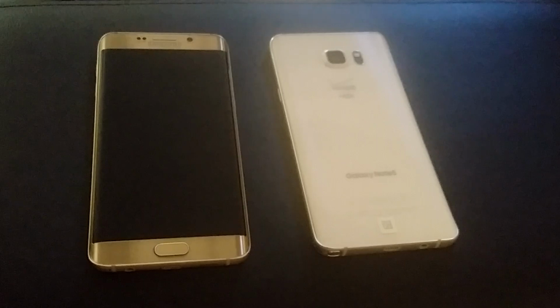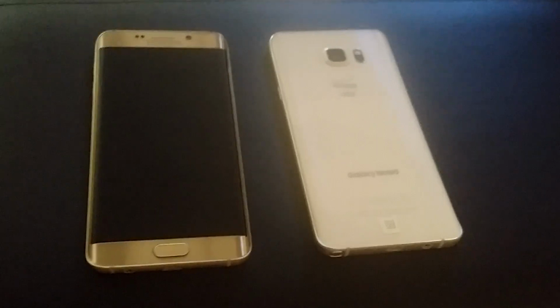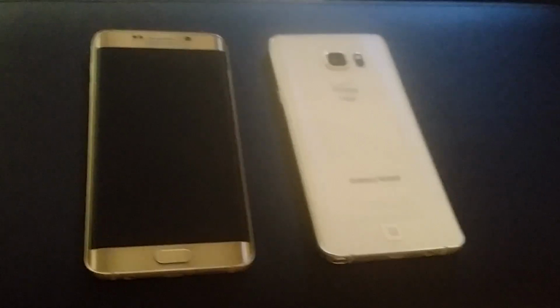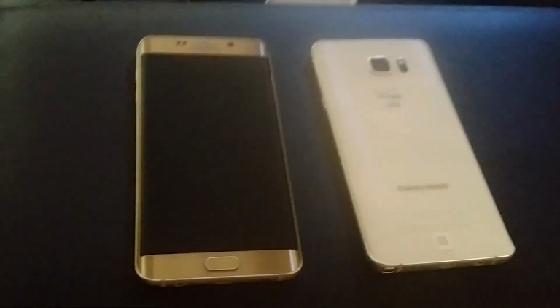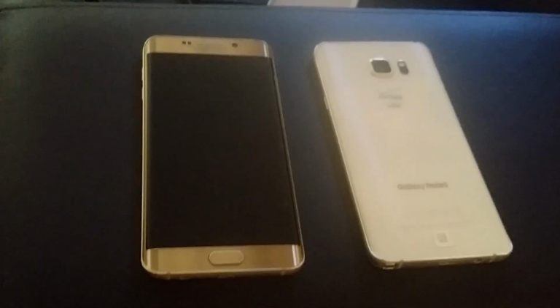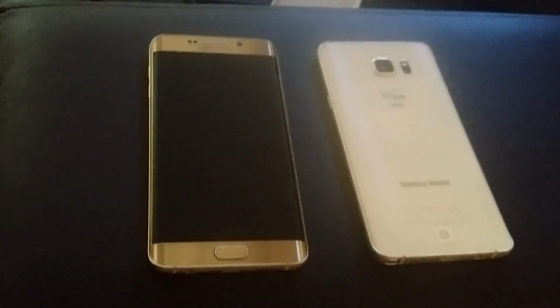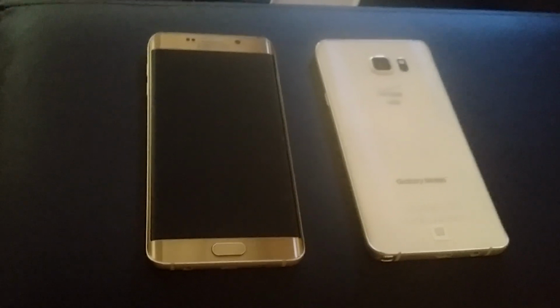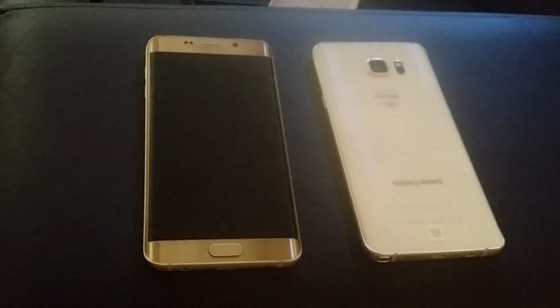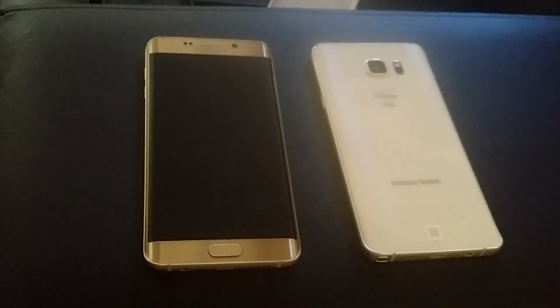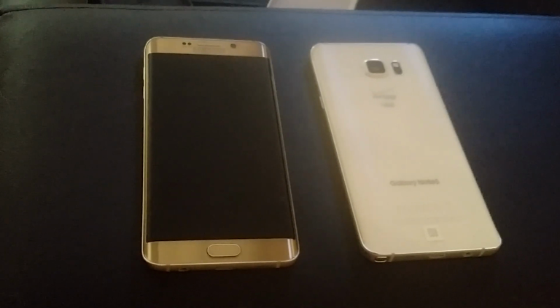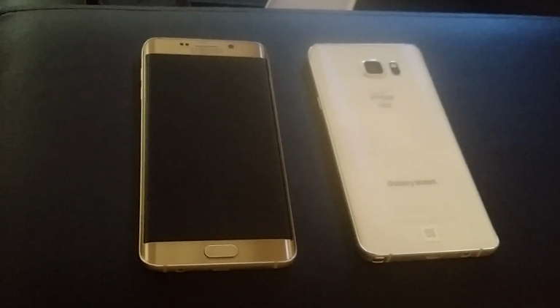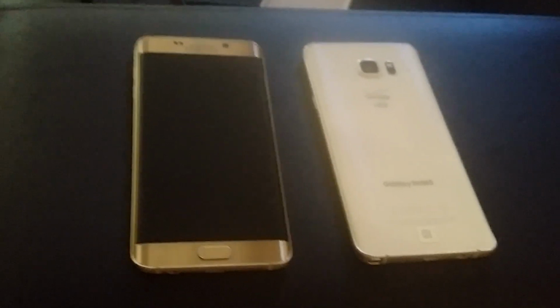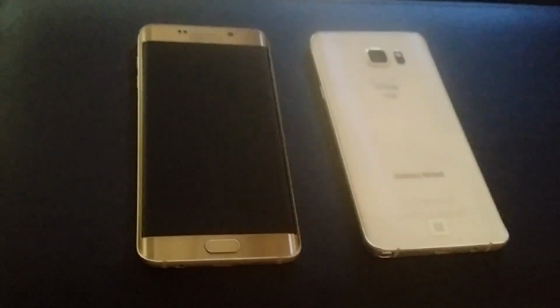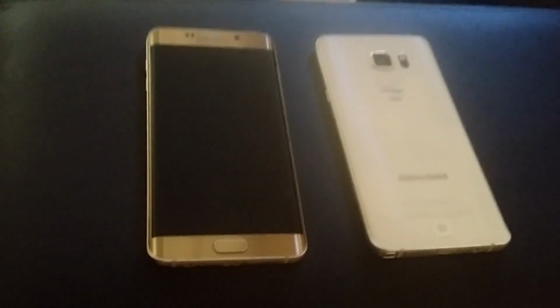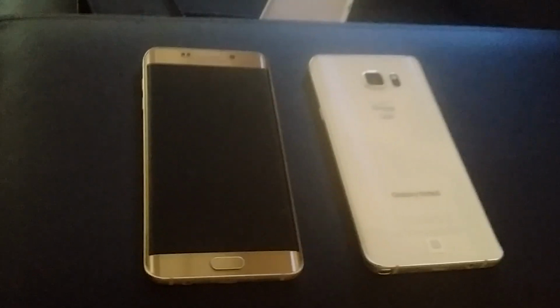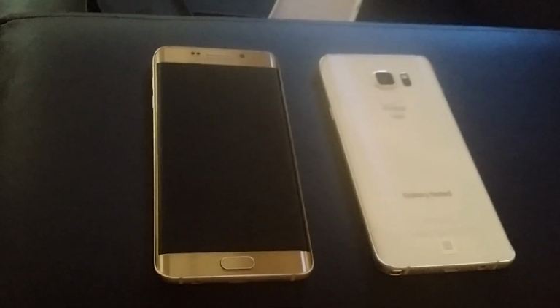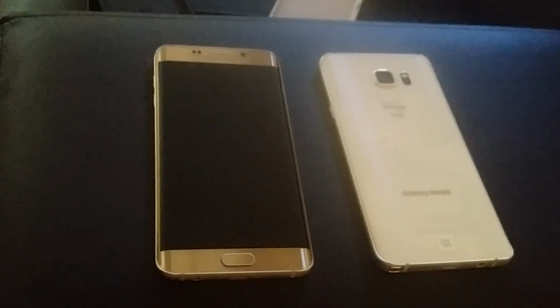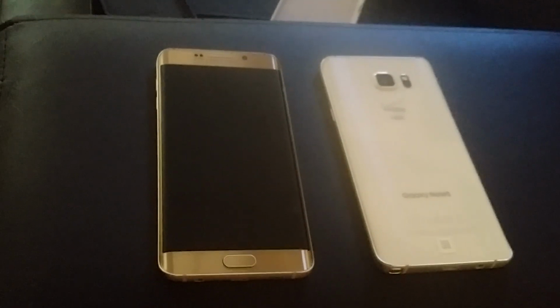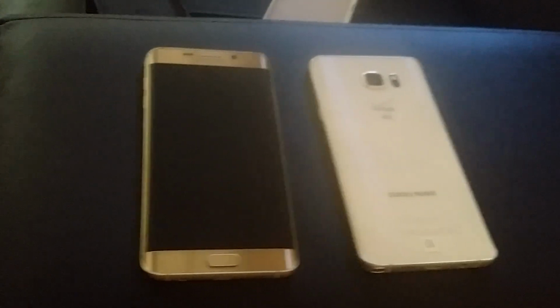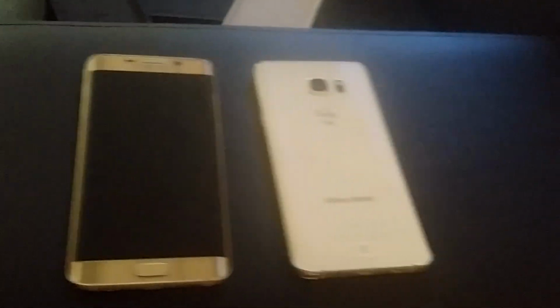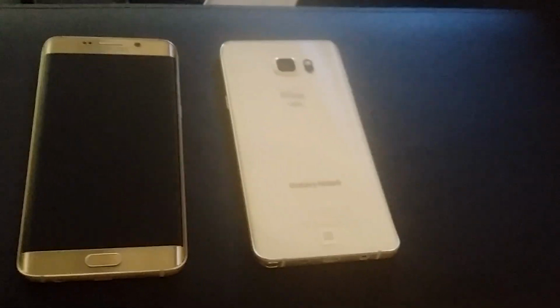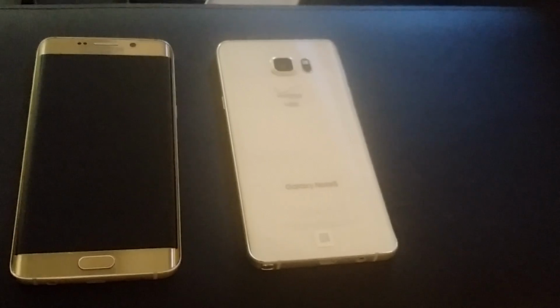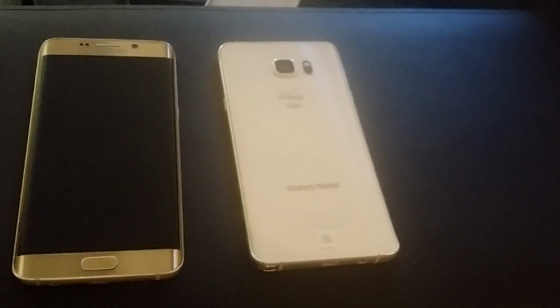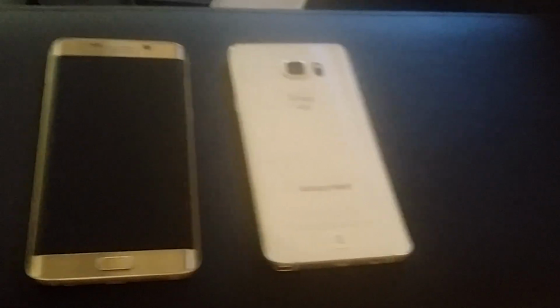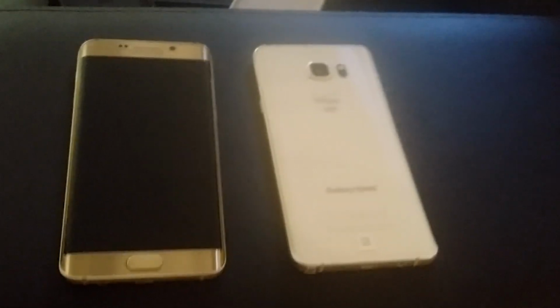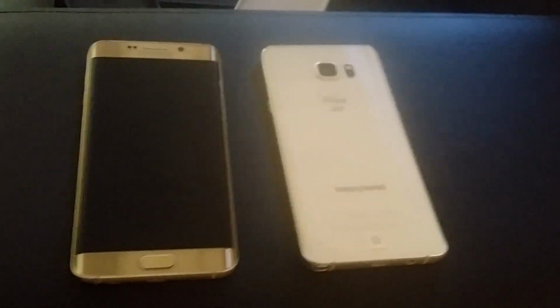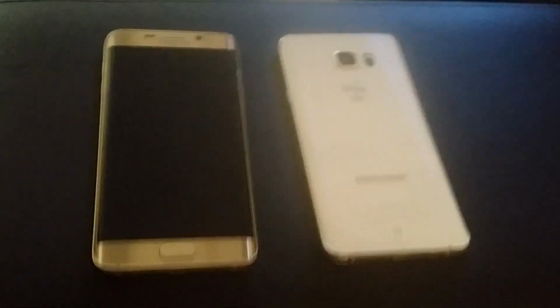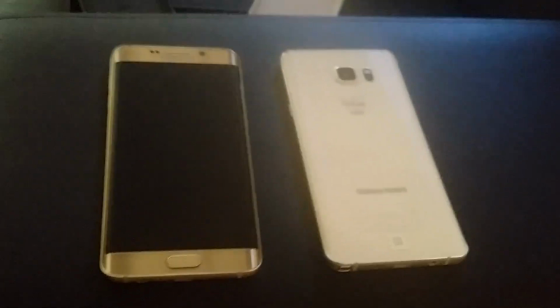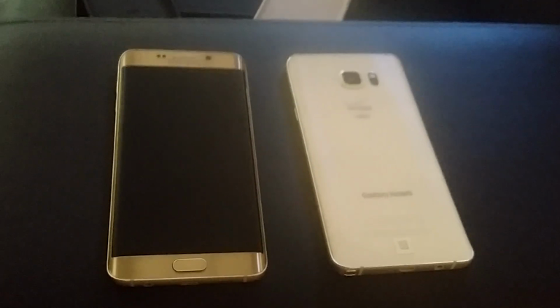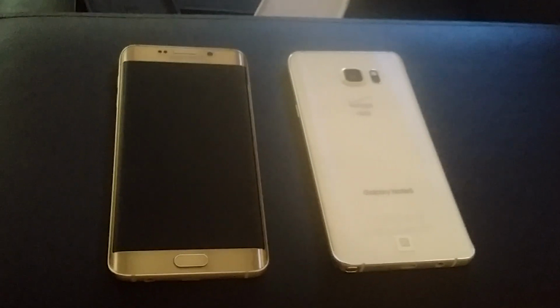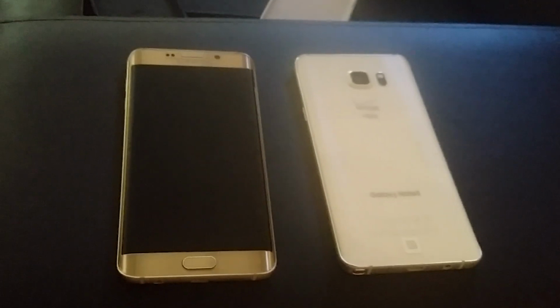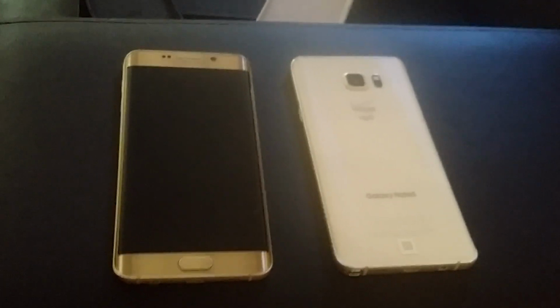This is my Galaxy S6 Edge Plus. That one has Samsung Pay. The Note 5 does not have Samsung Pay. So I'm going to show you how to do it.